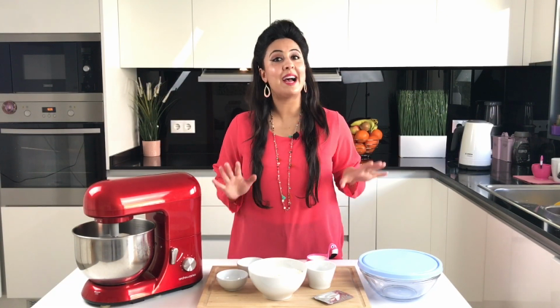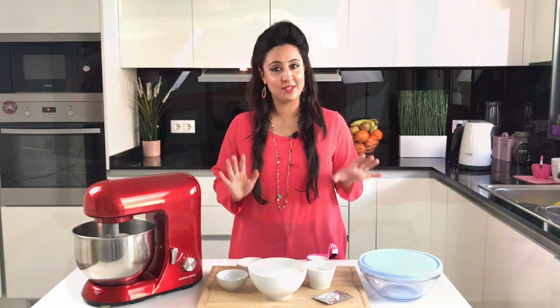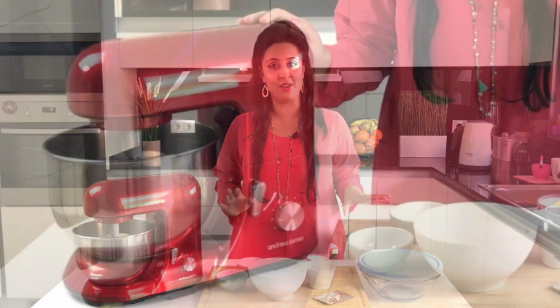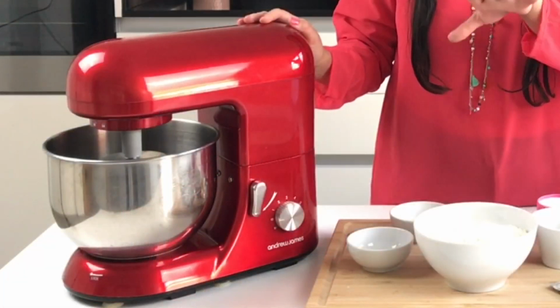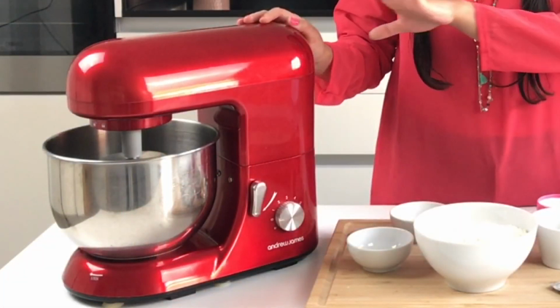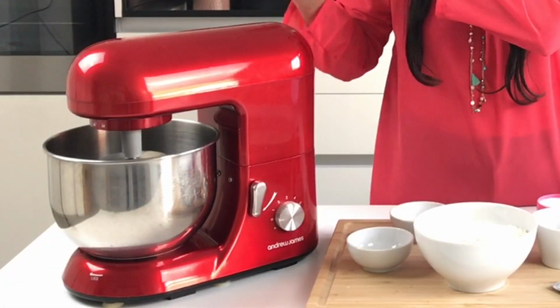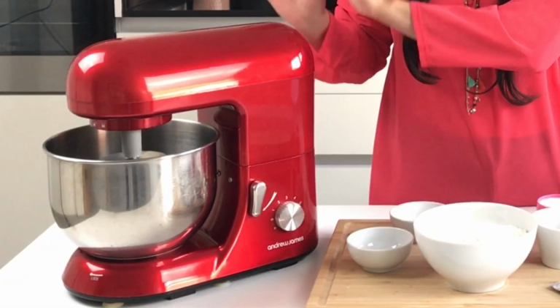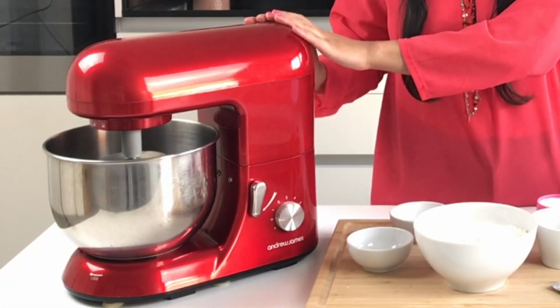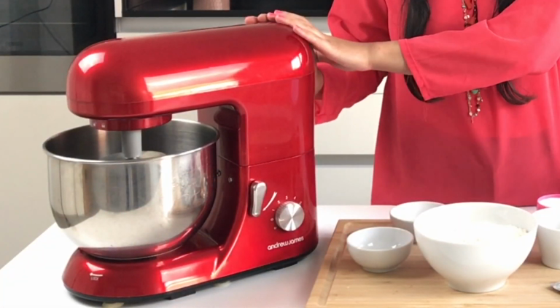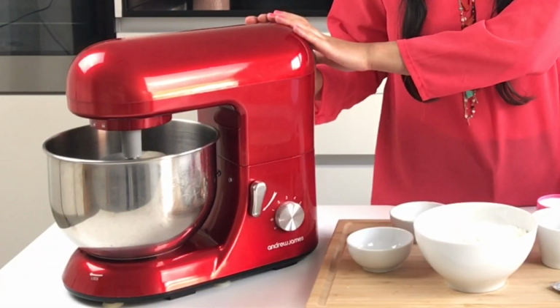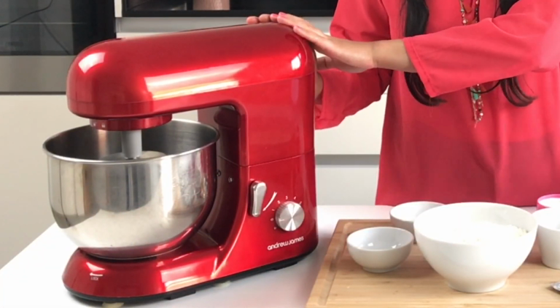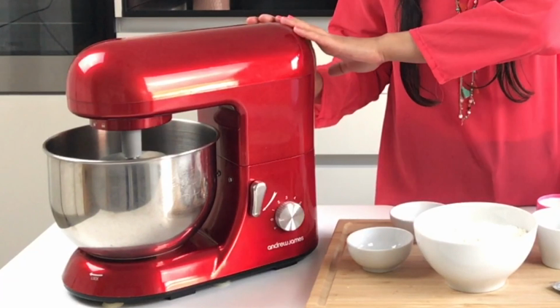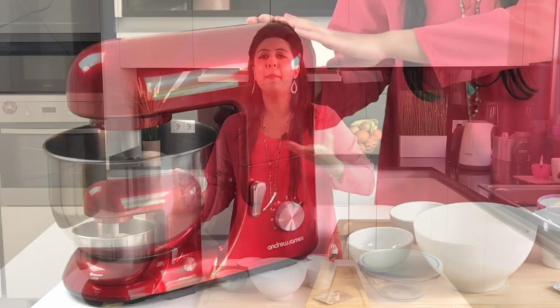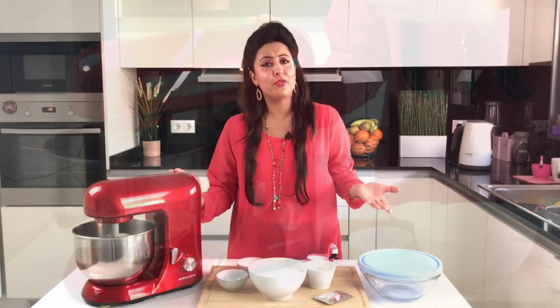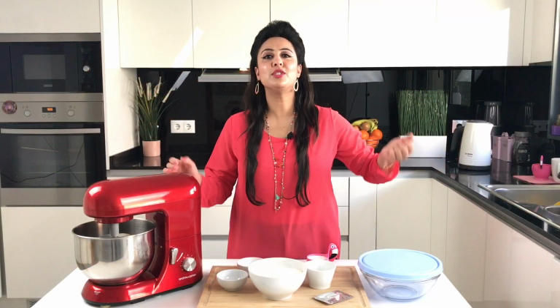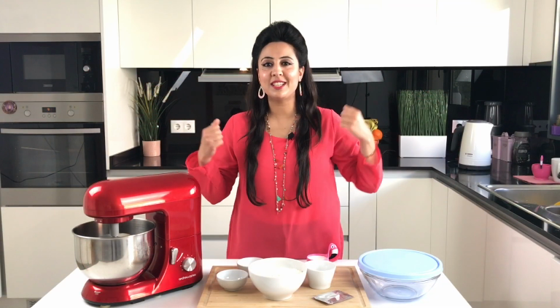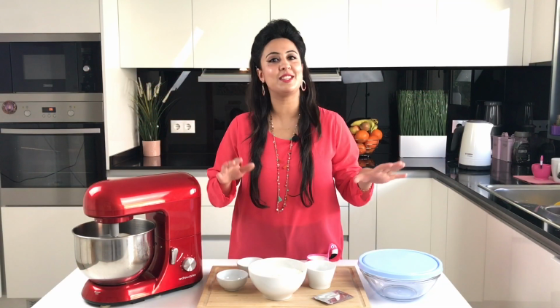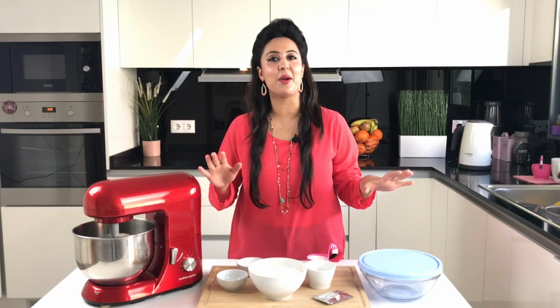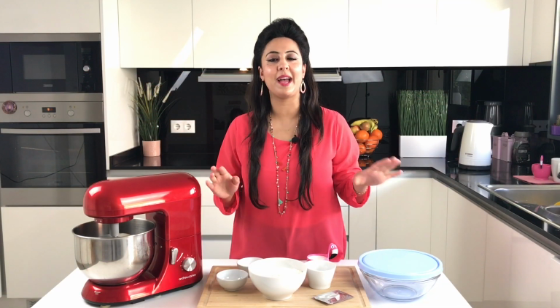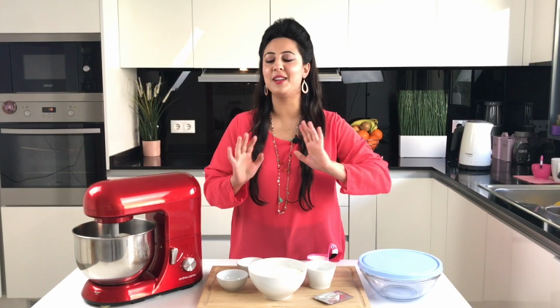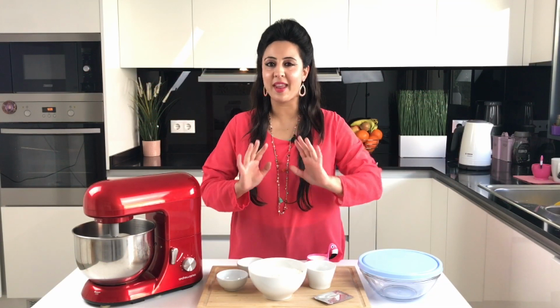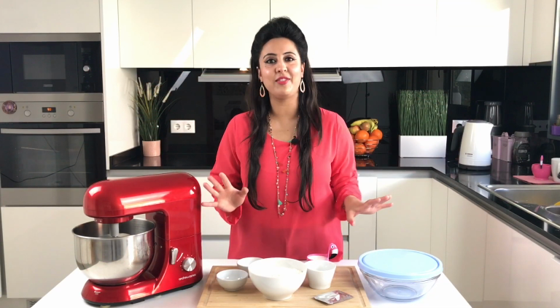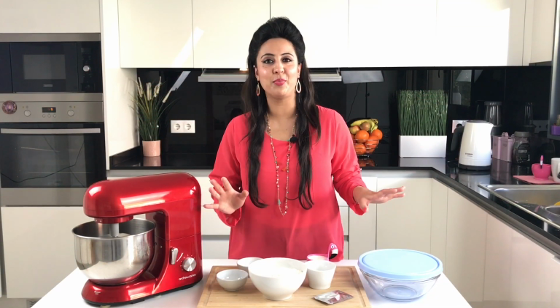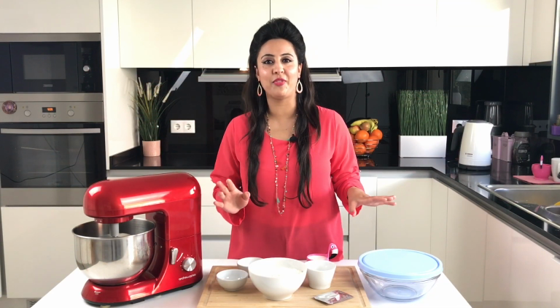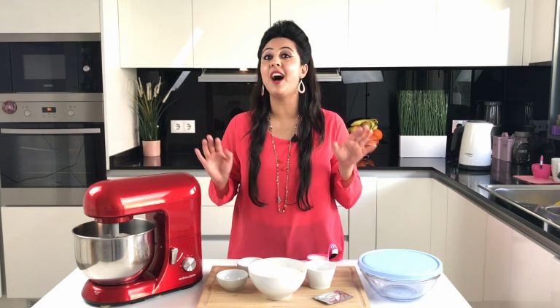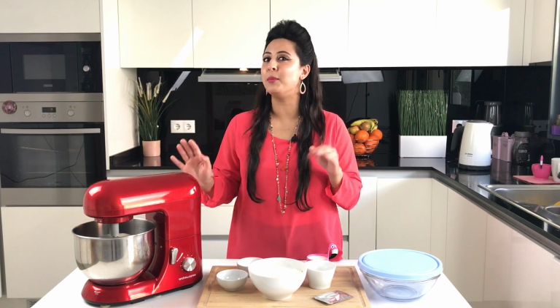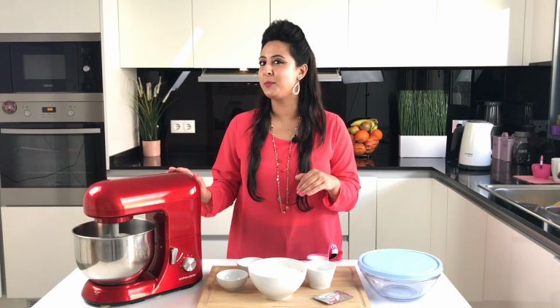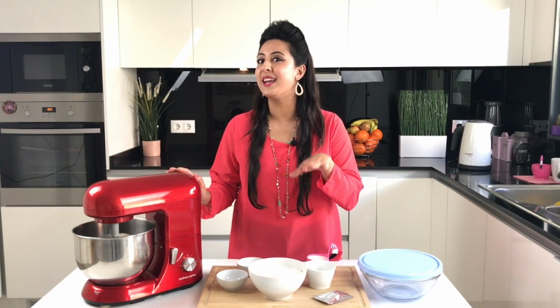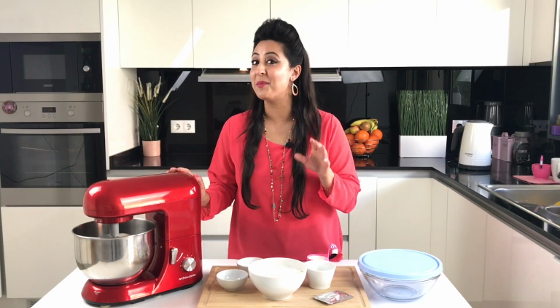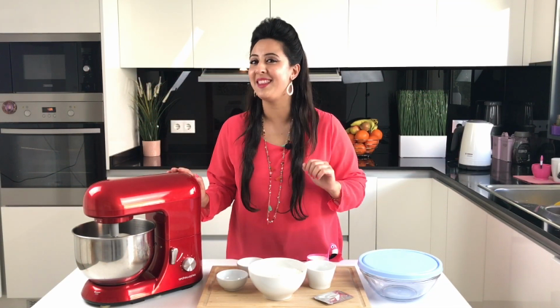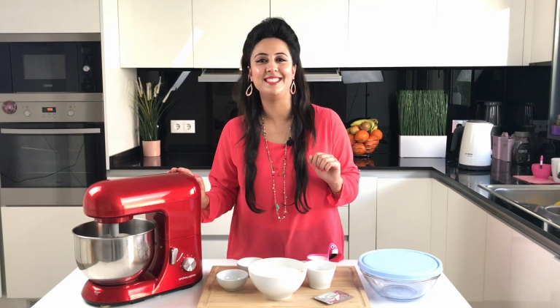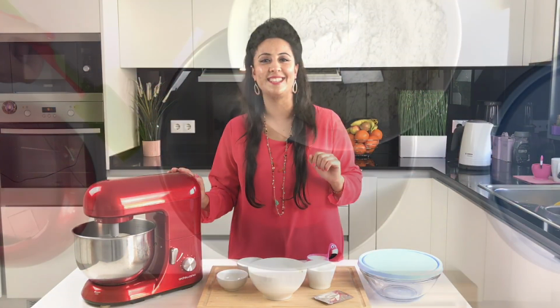I'm going to use my trusty mixer to do the job, but of course you can knead the dough by hand — whatever you prefer. I'm just being a little bit lazy today!